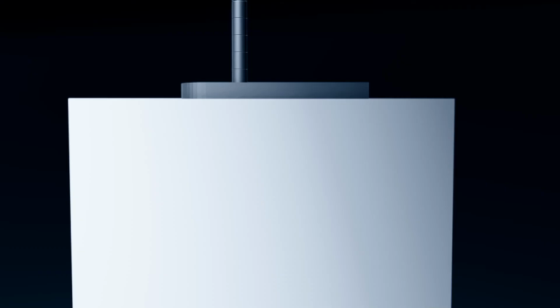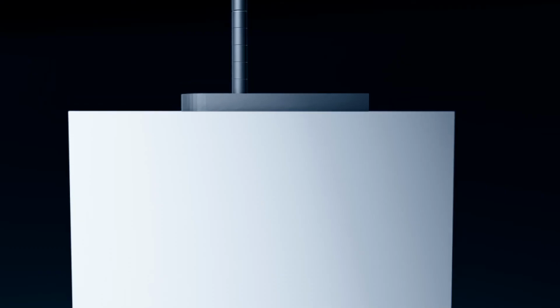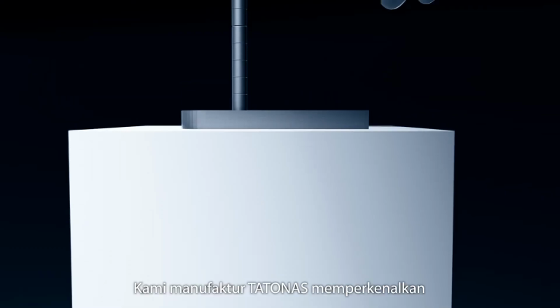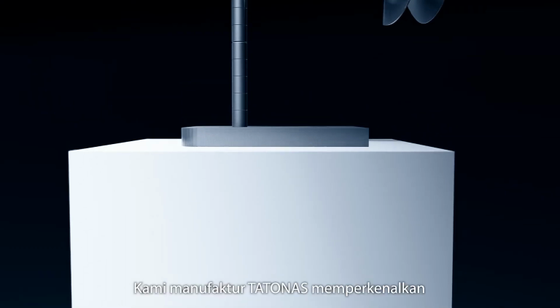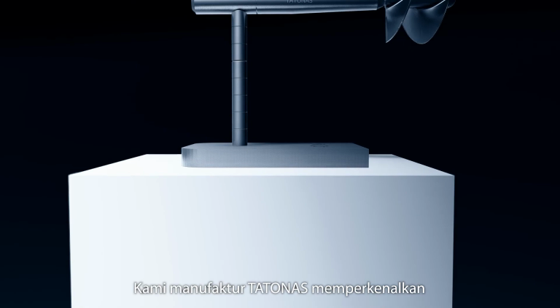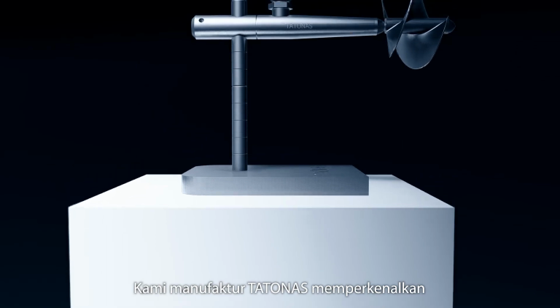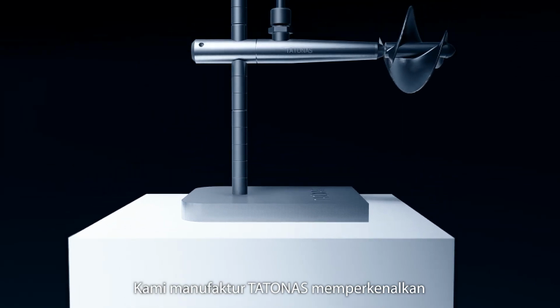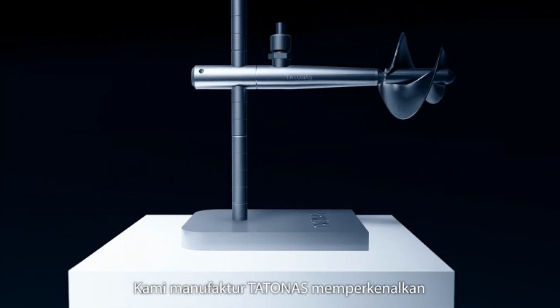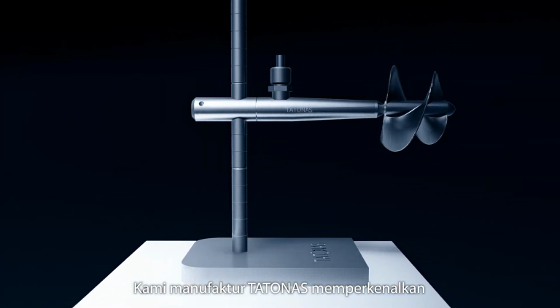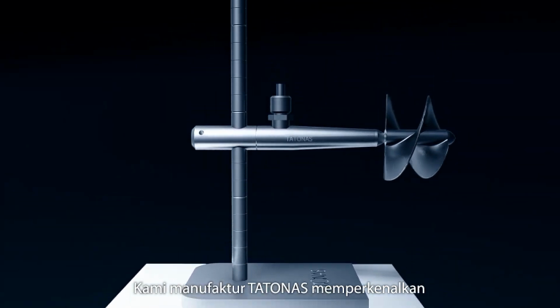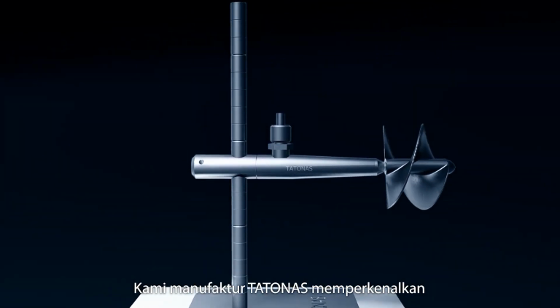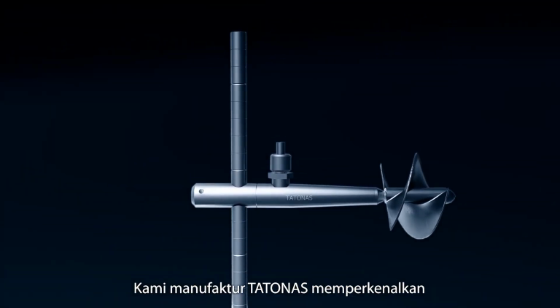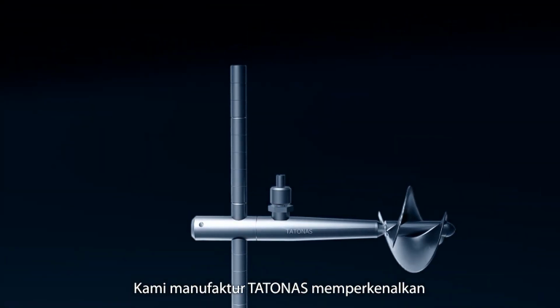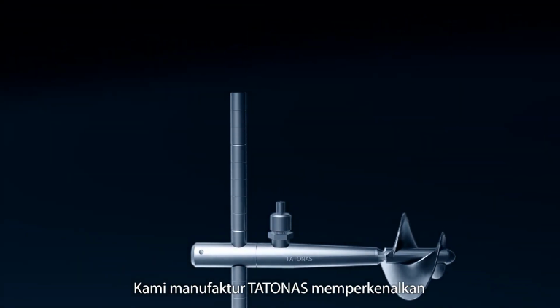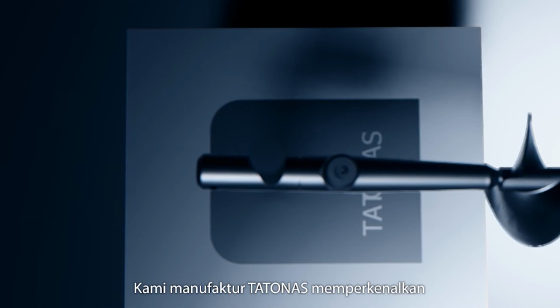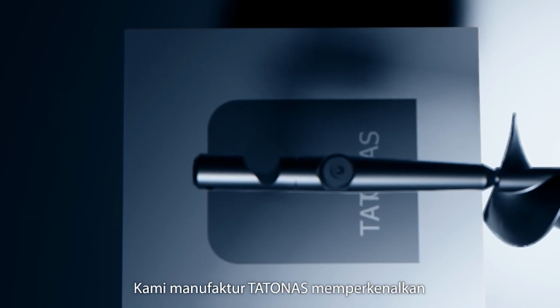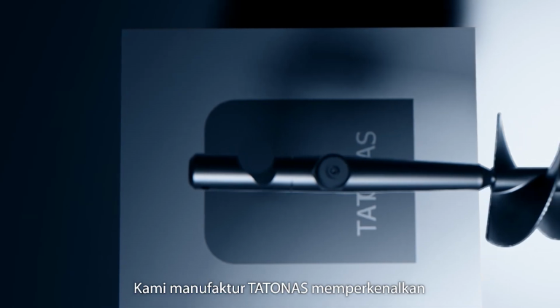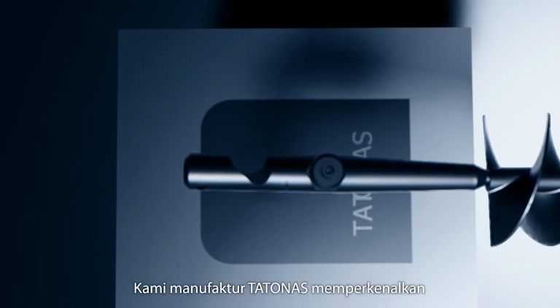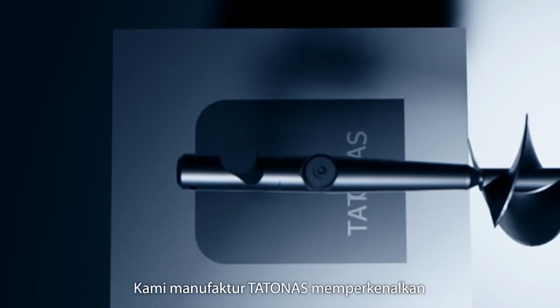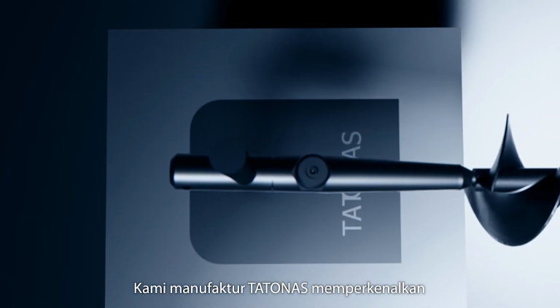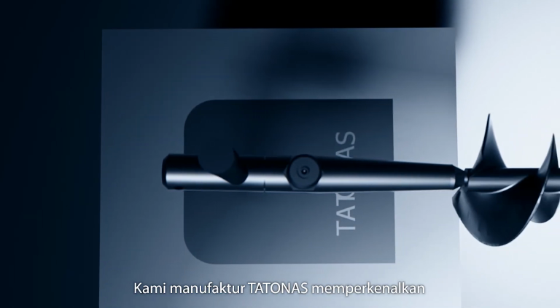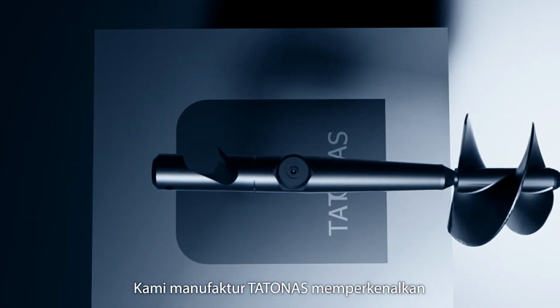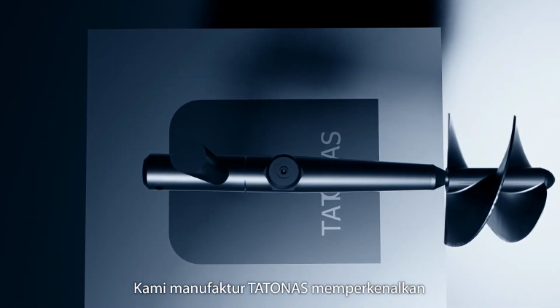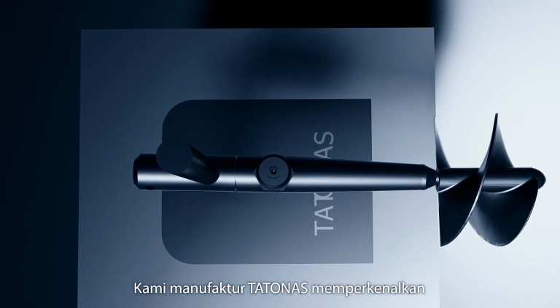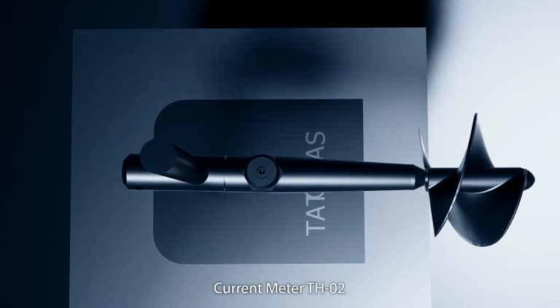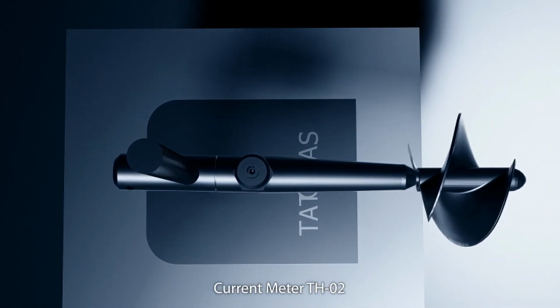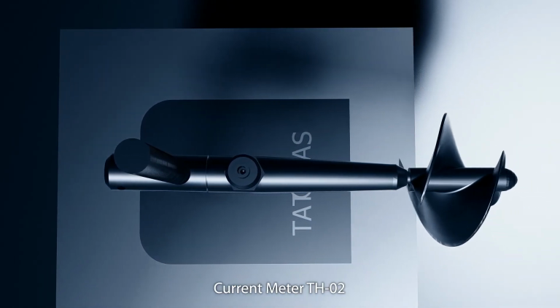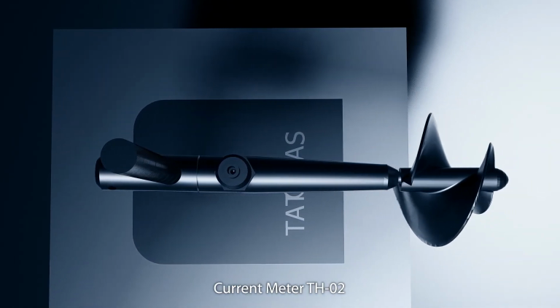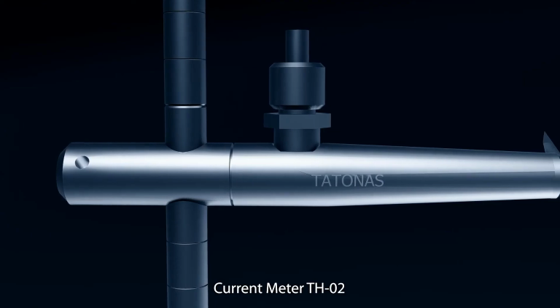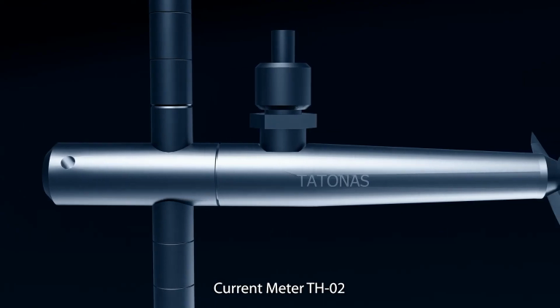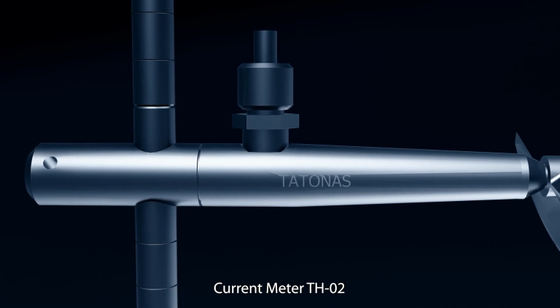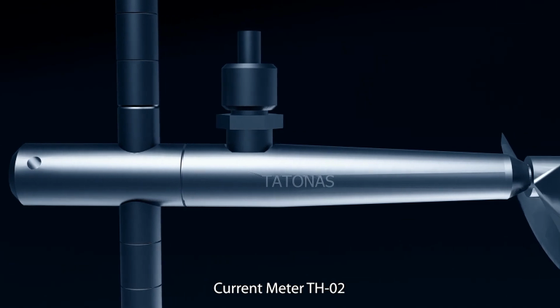We are Satinus Manufacturer, introducing the DH2 Current Meter.